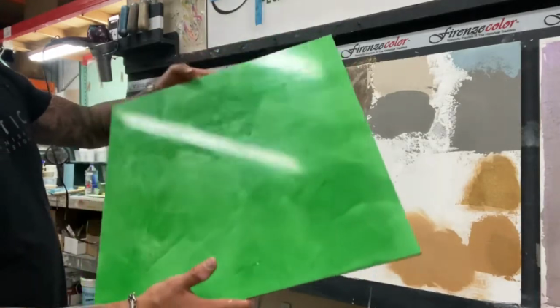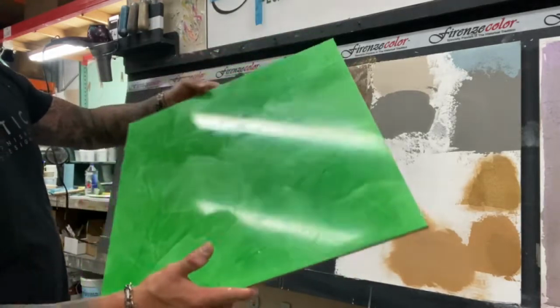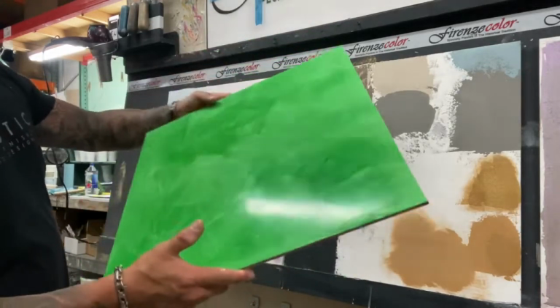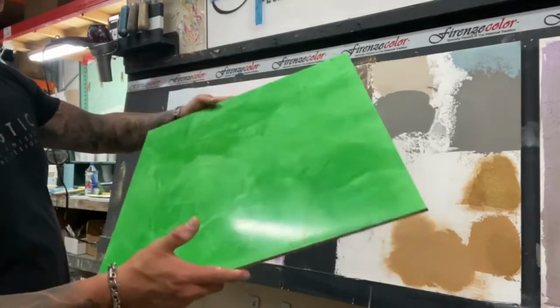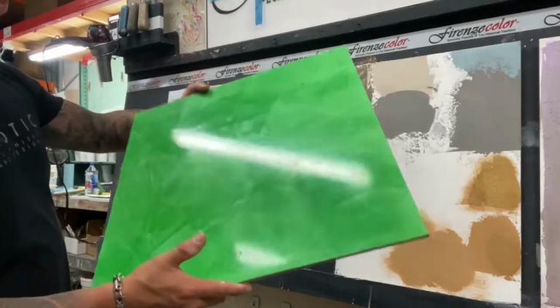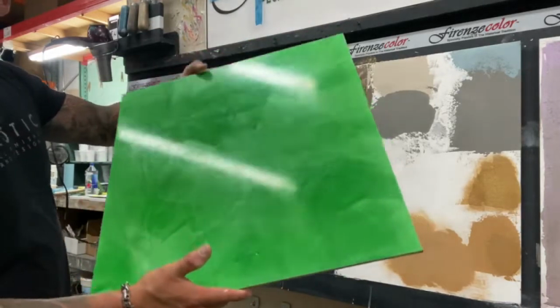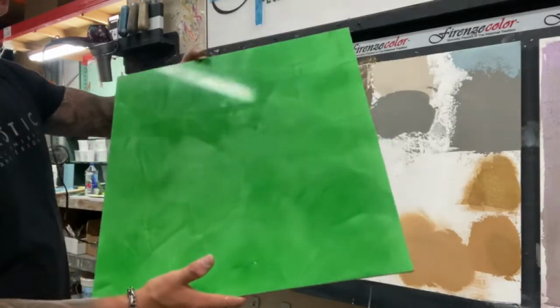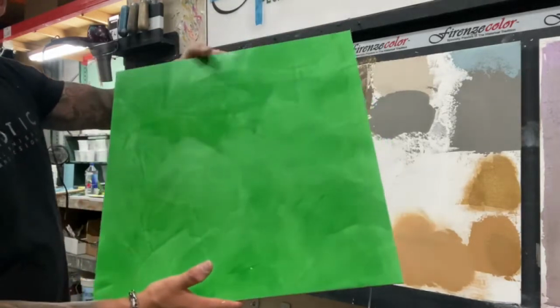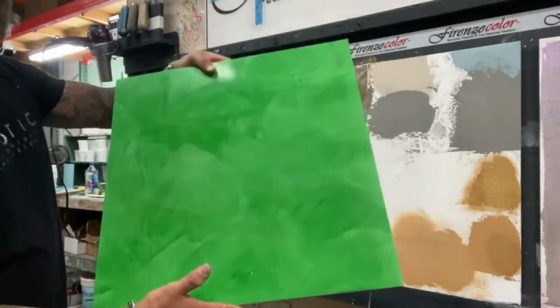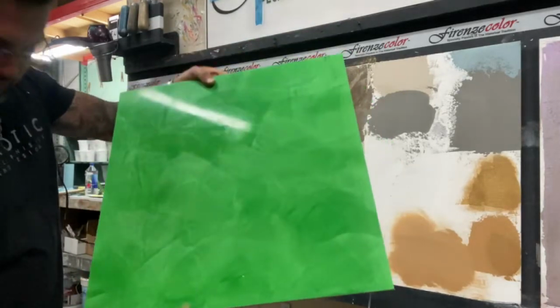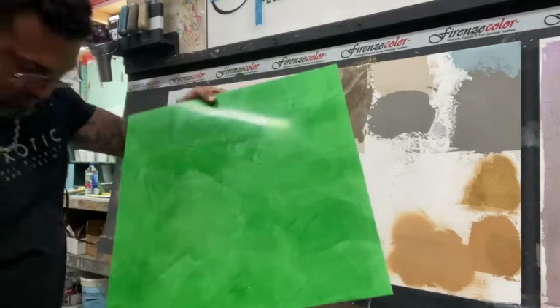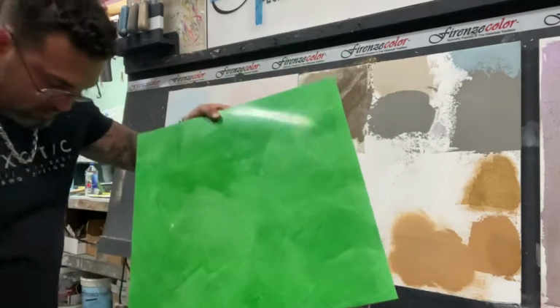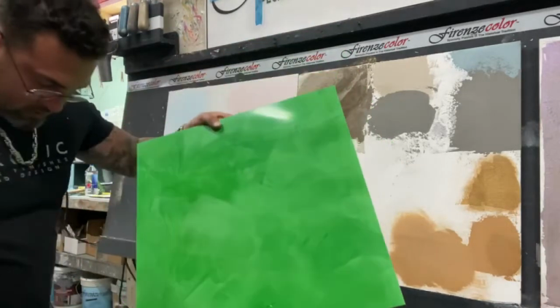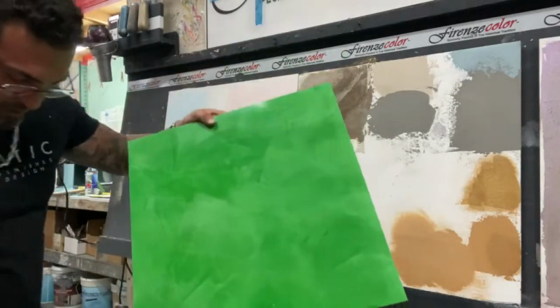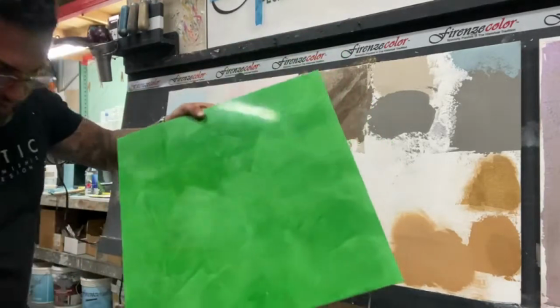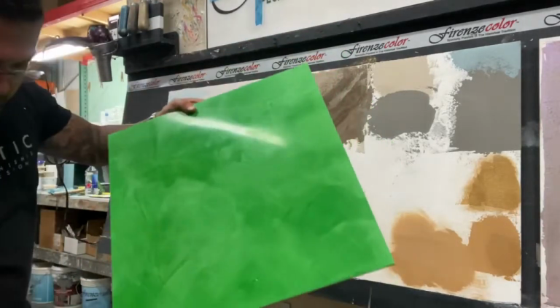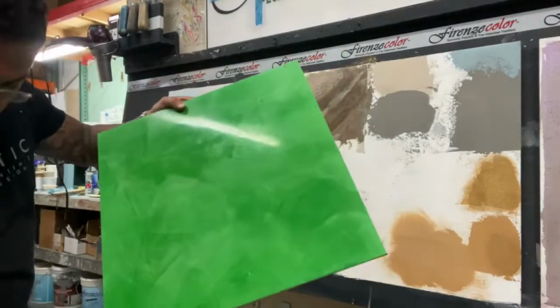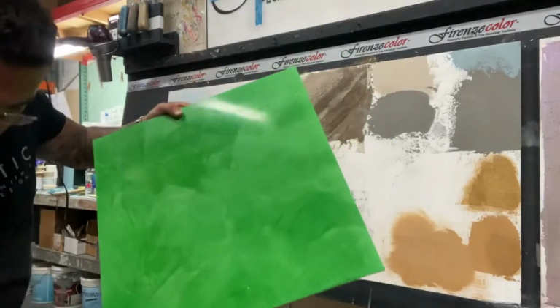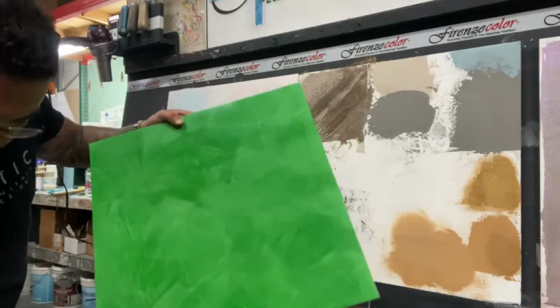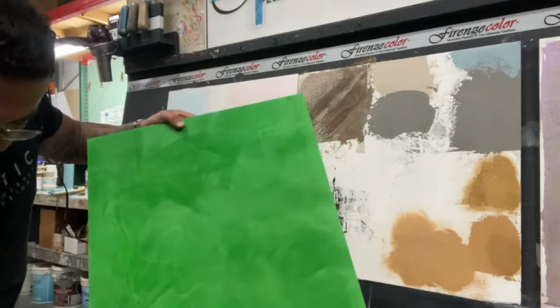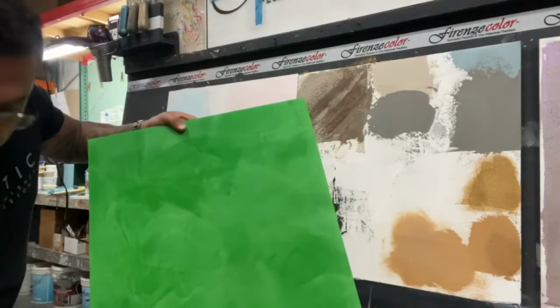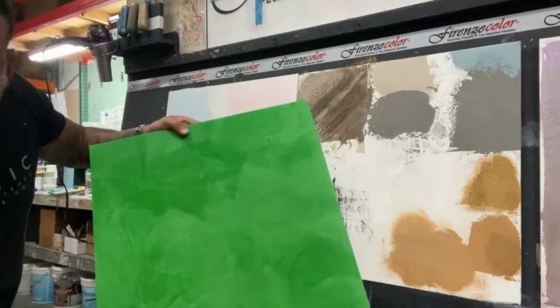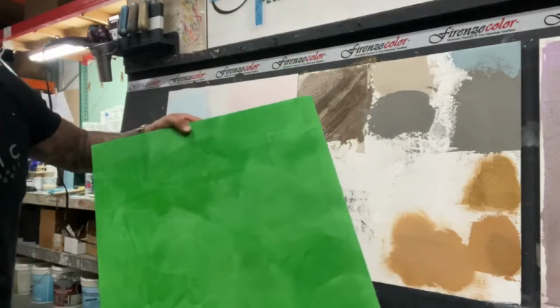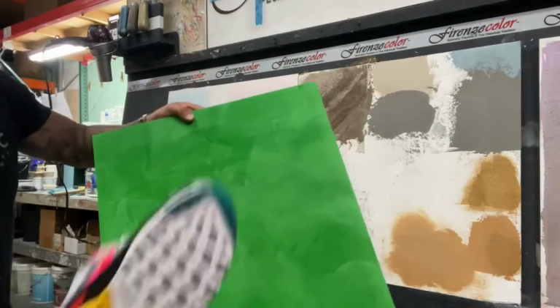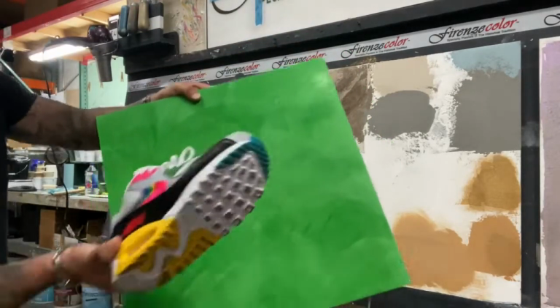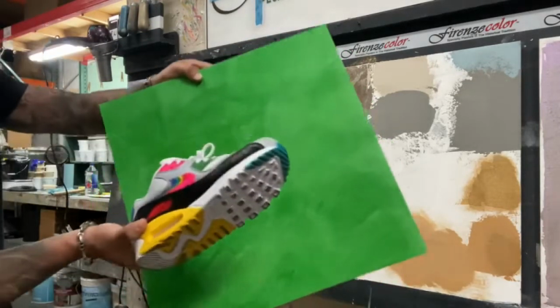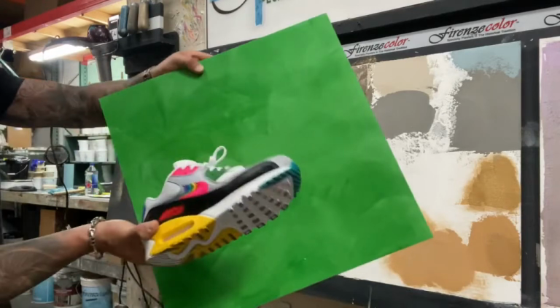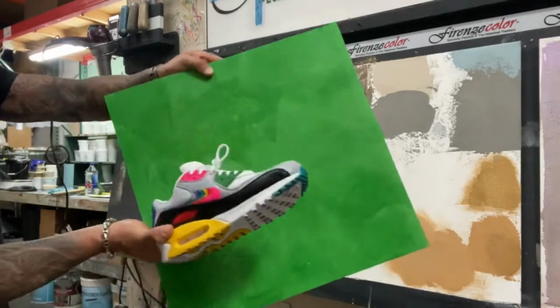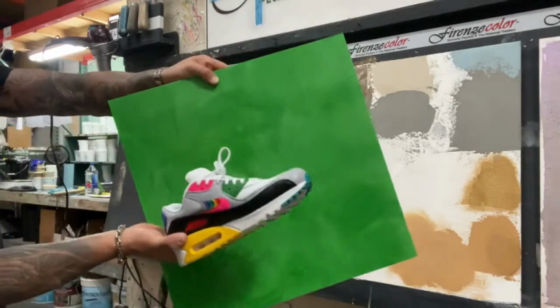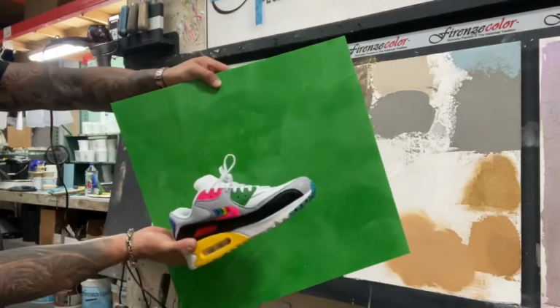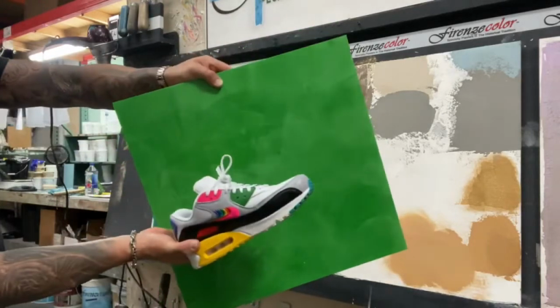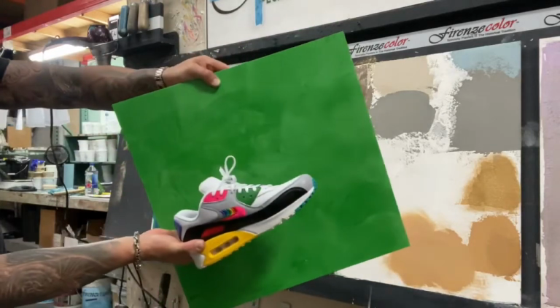Sexy, sexy green — it actually matches my shoes. Look at that green.